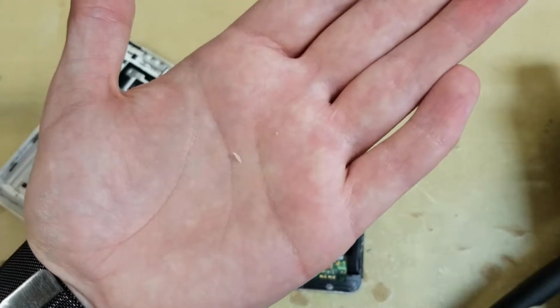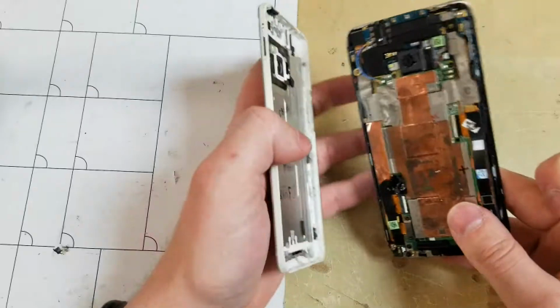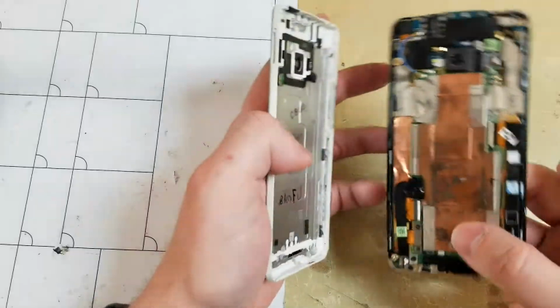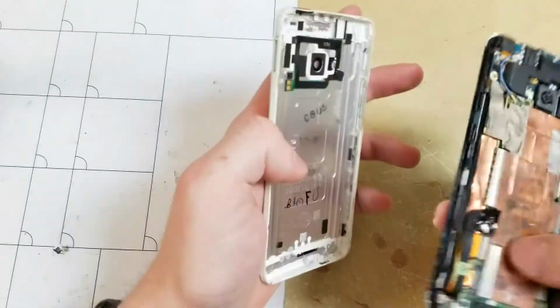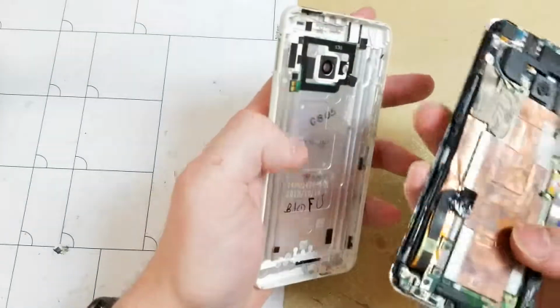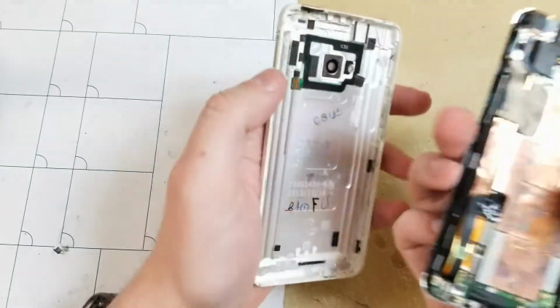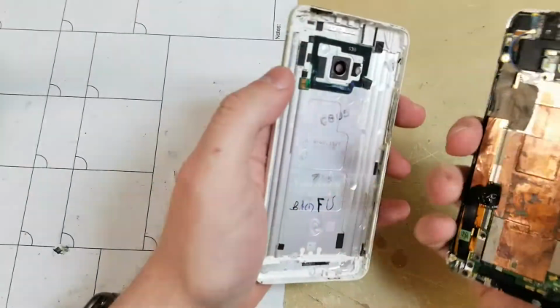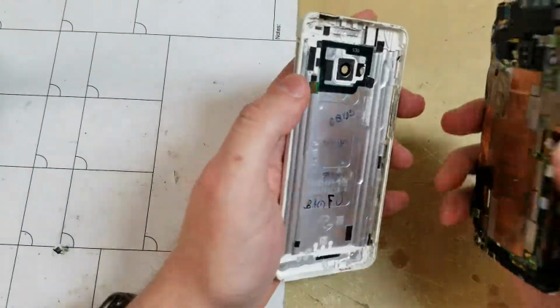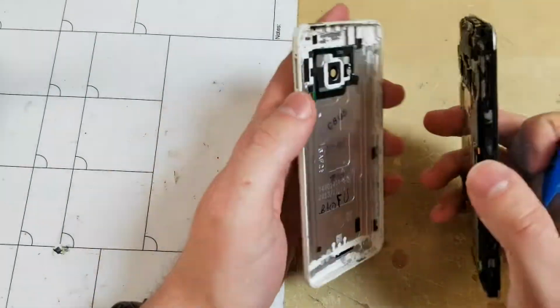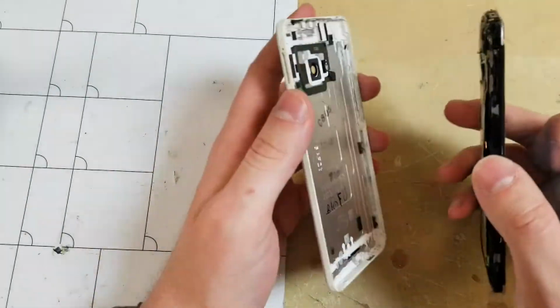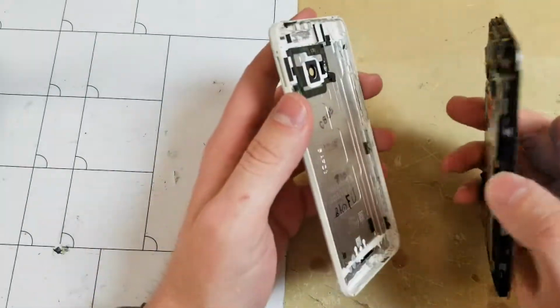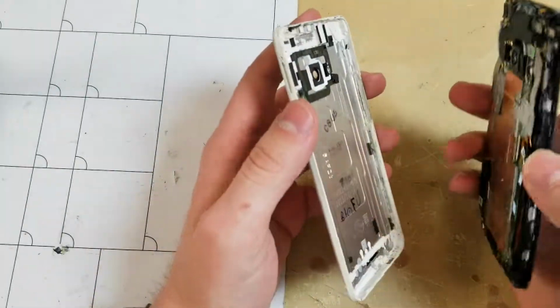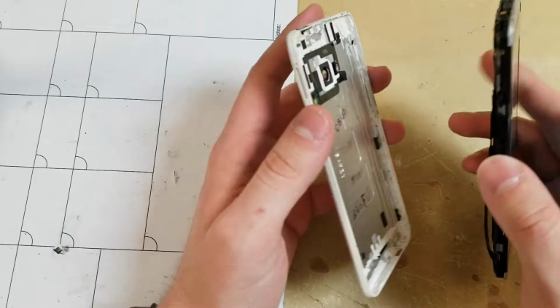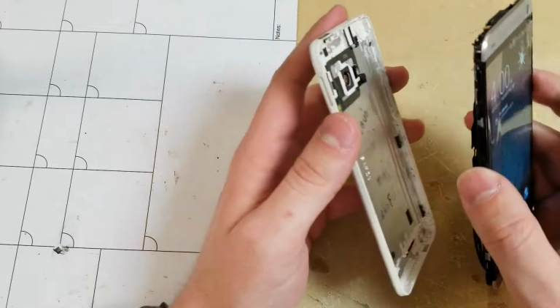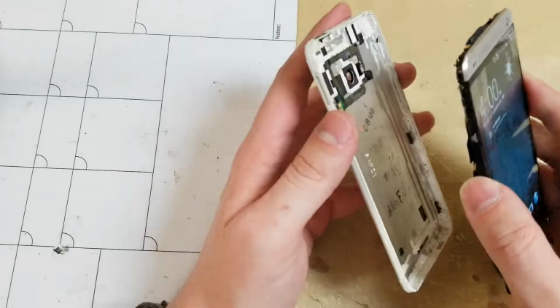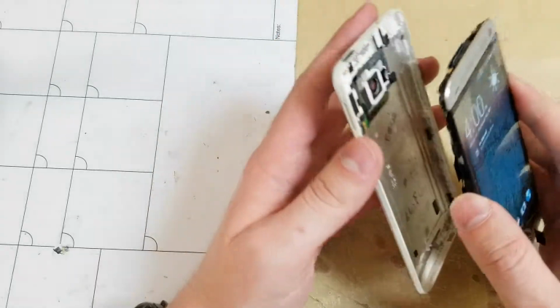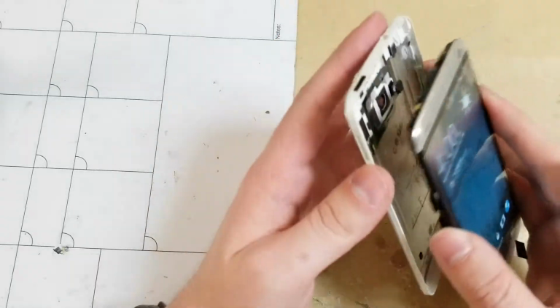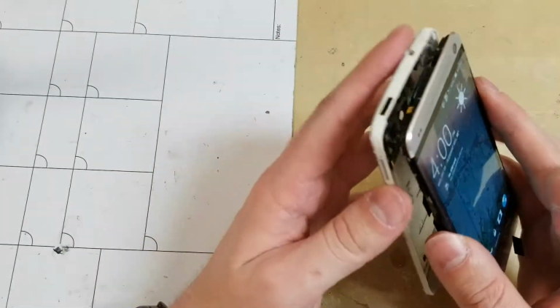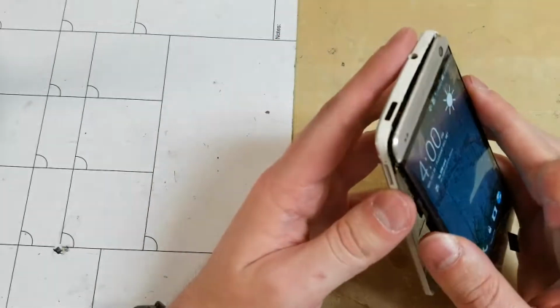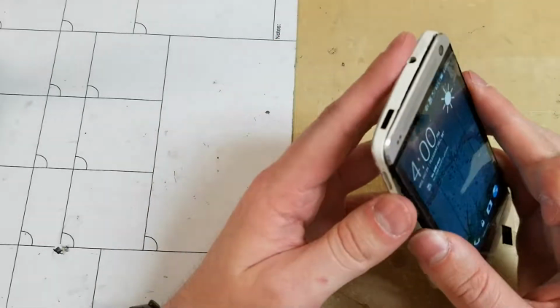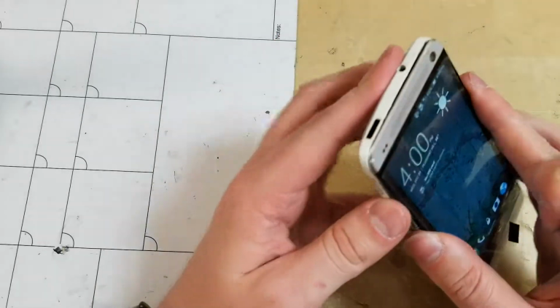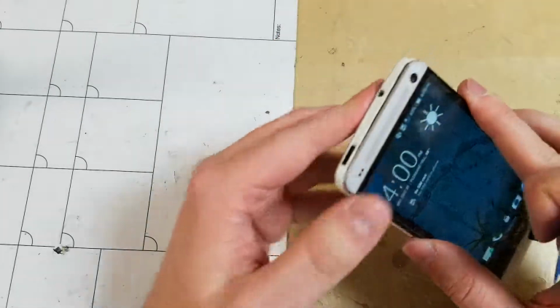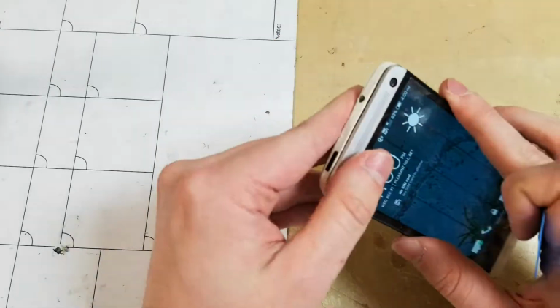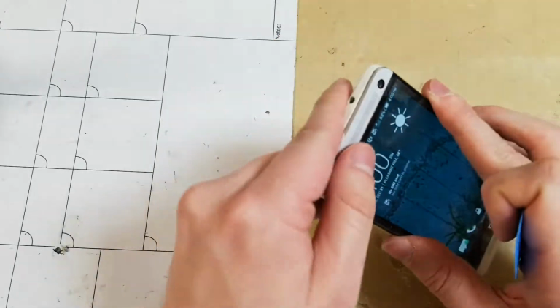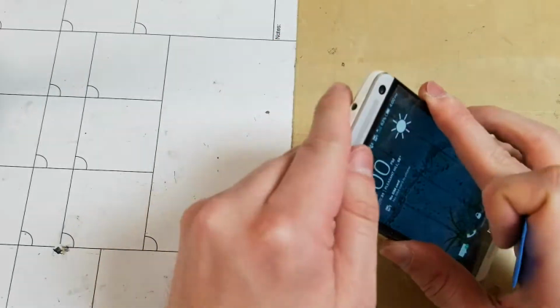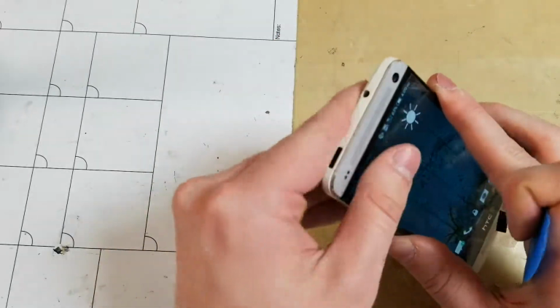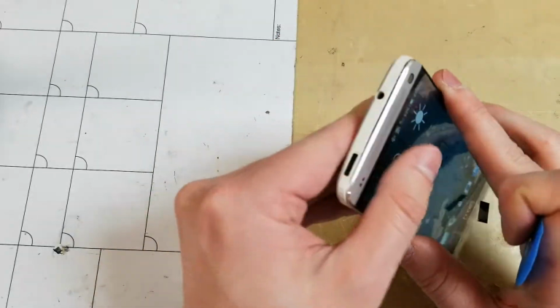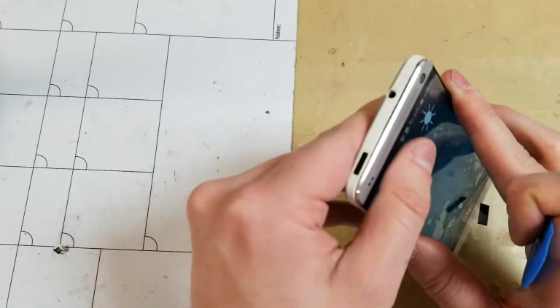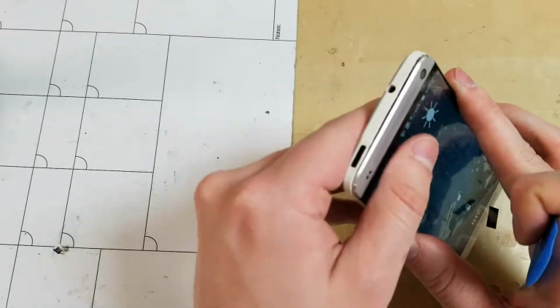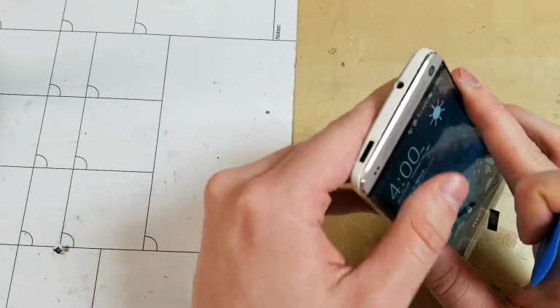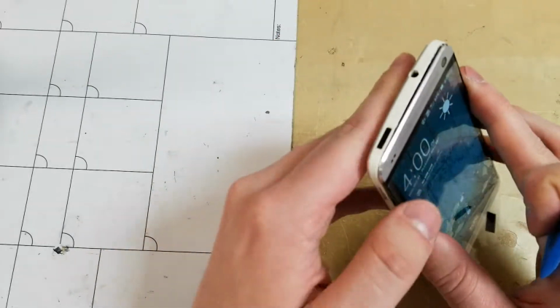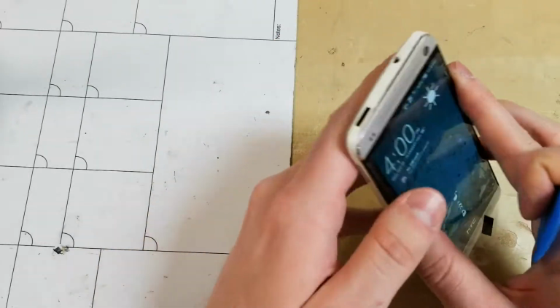To put the panel back on, just start at the top like shown and add pressure on all sides to clip the panel back into place.